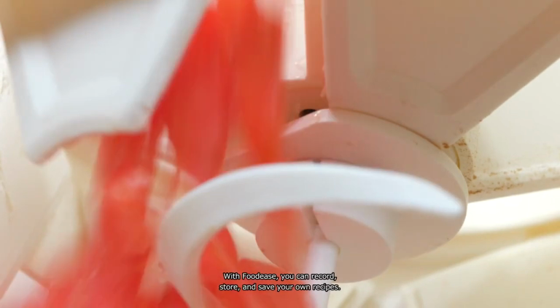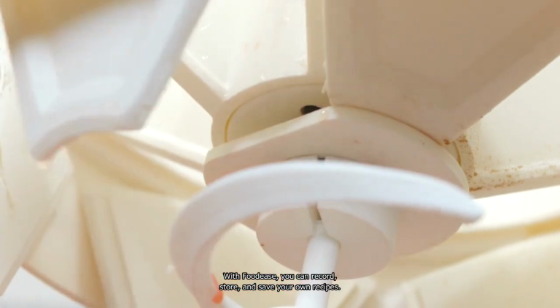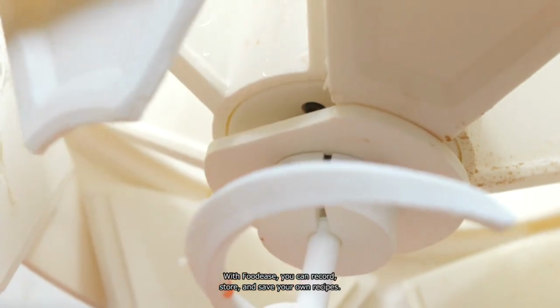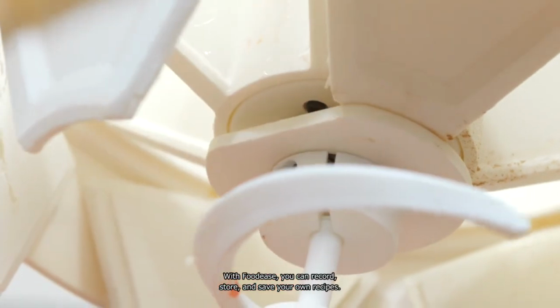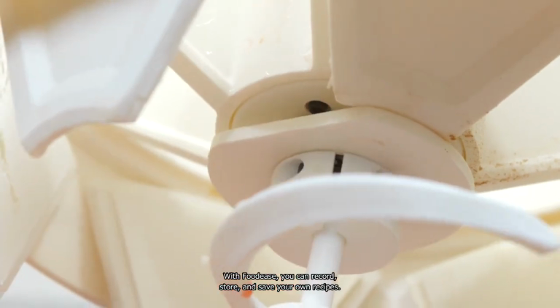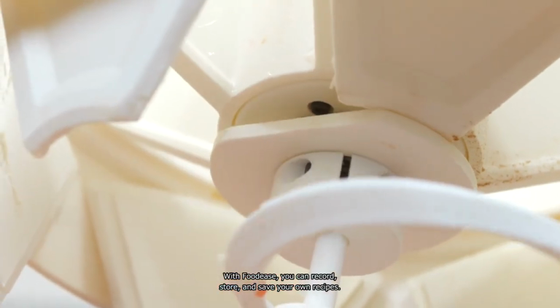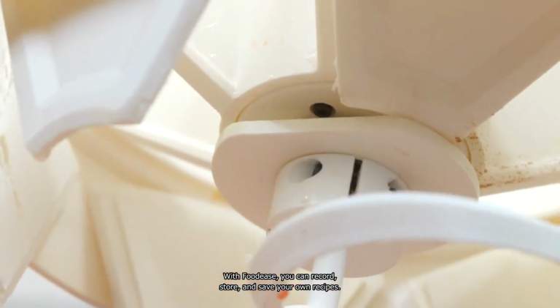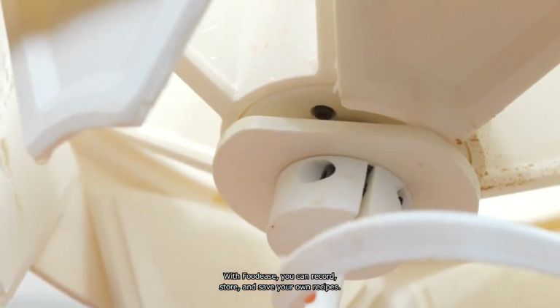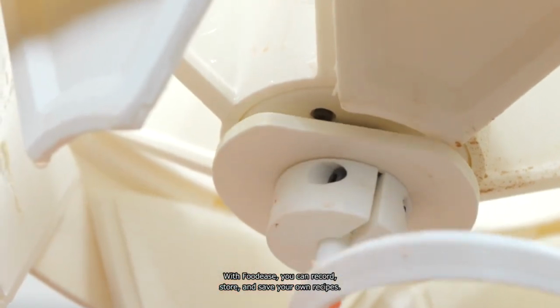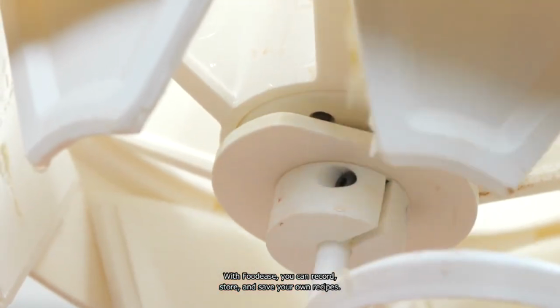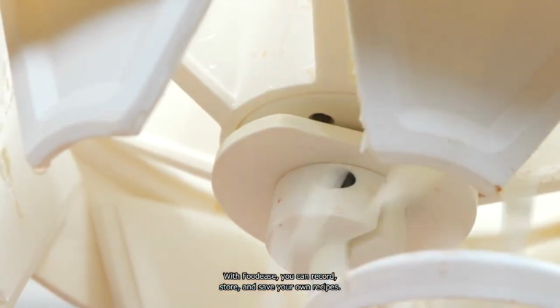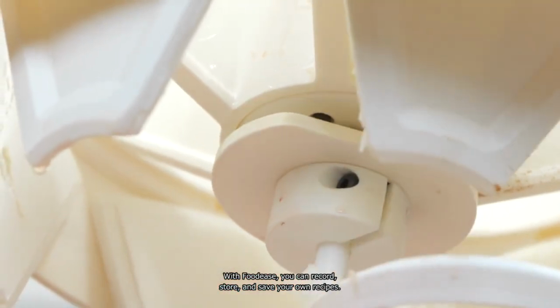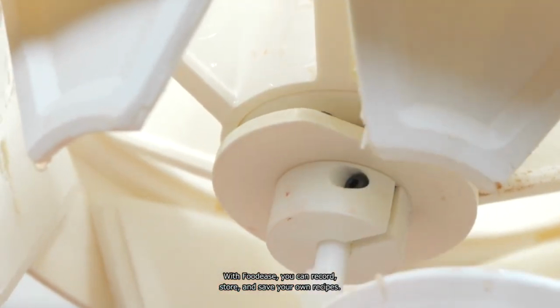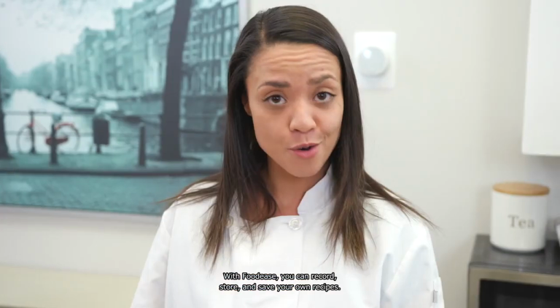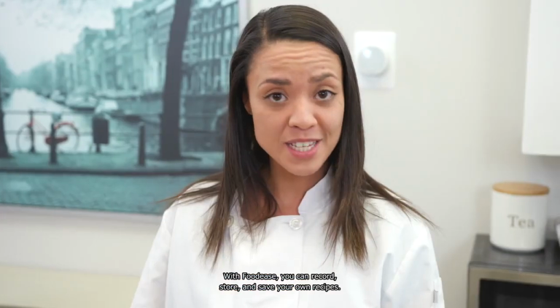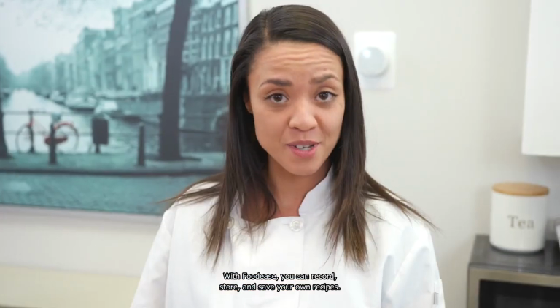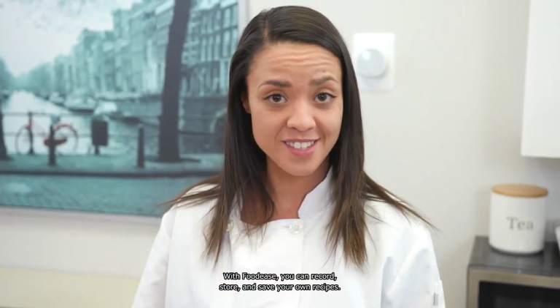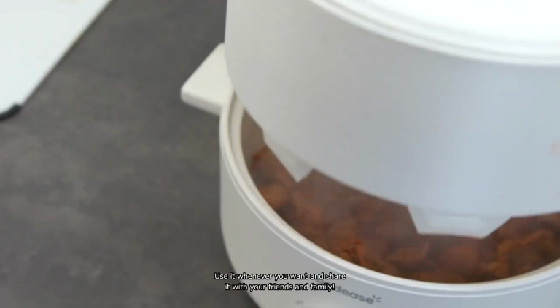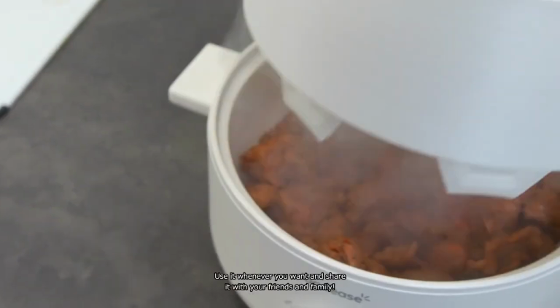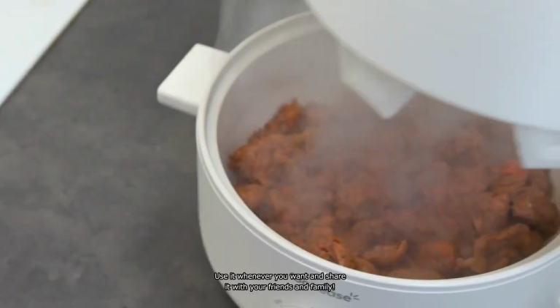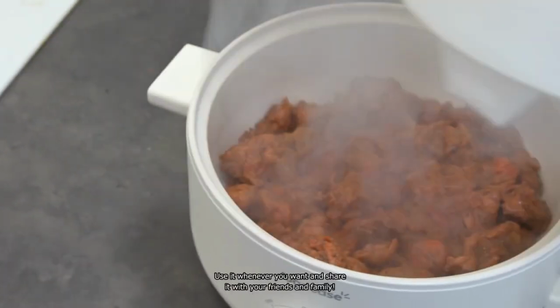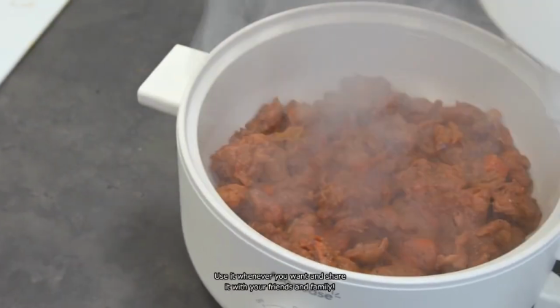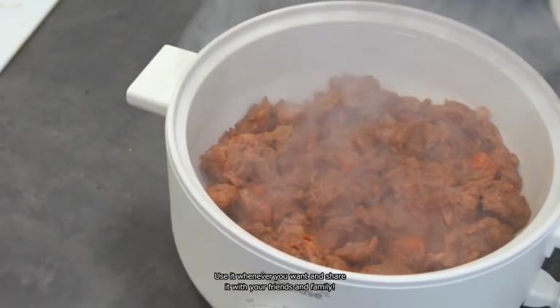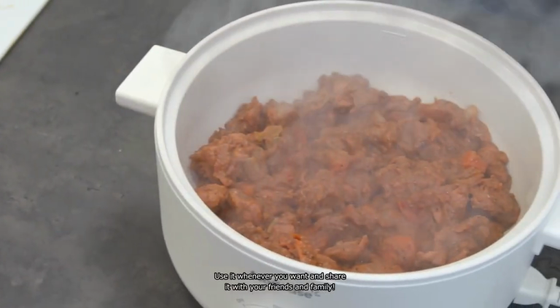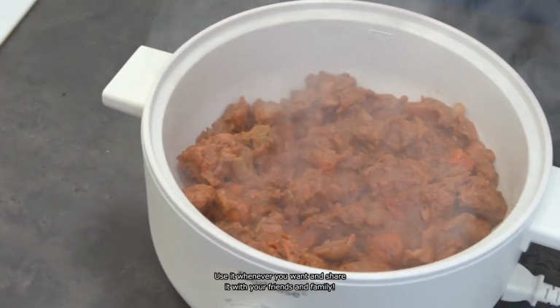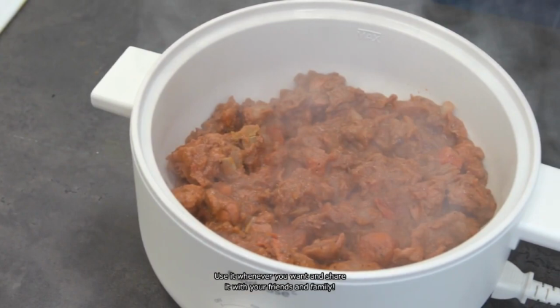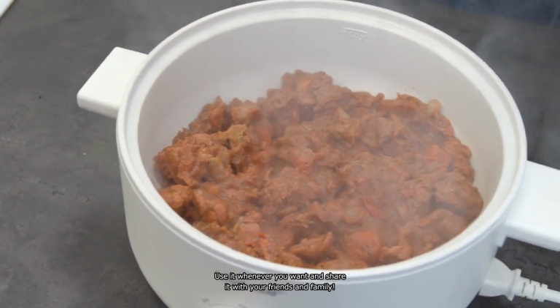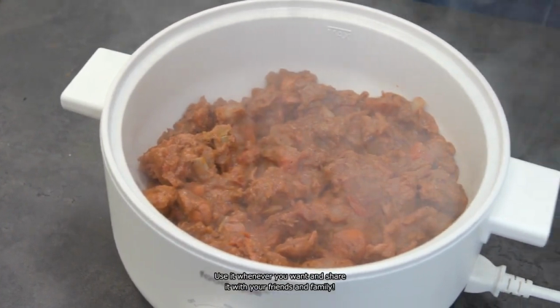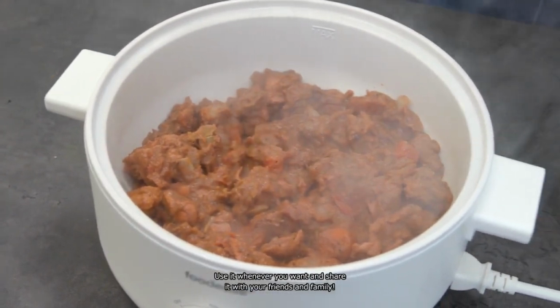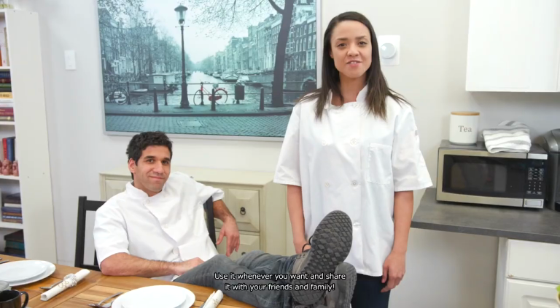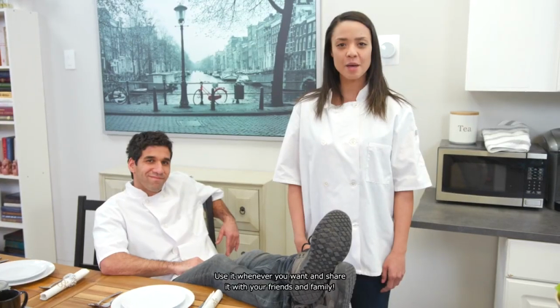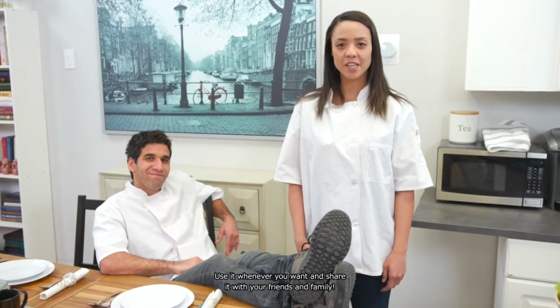With Foodies, you can record, store, and save your own recipes. Use it whenever you want and share it with your friends and family.